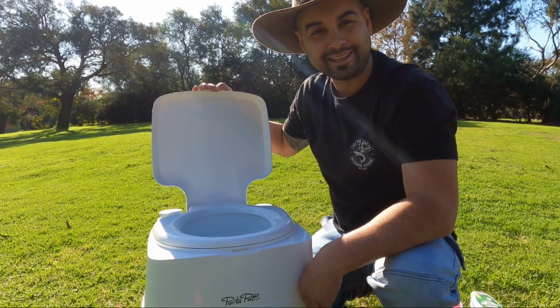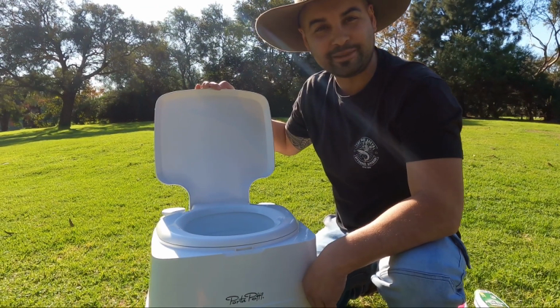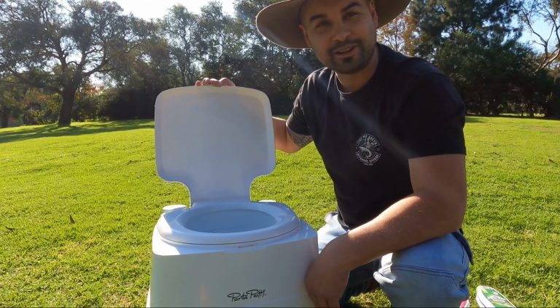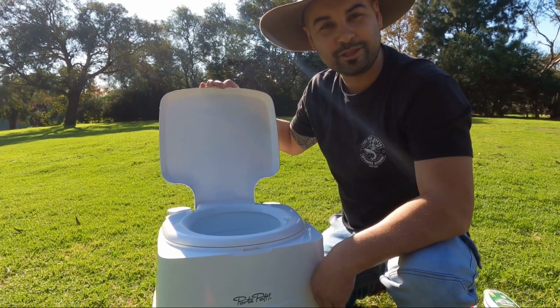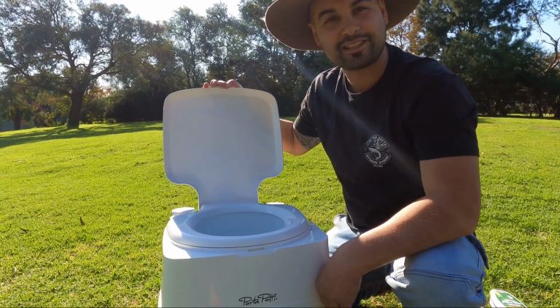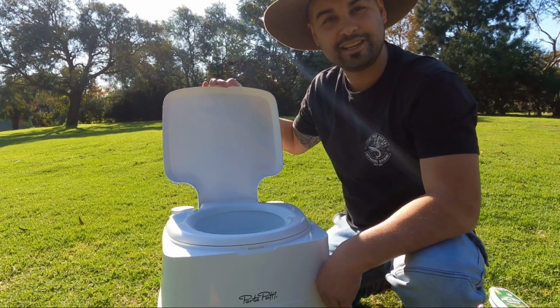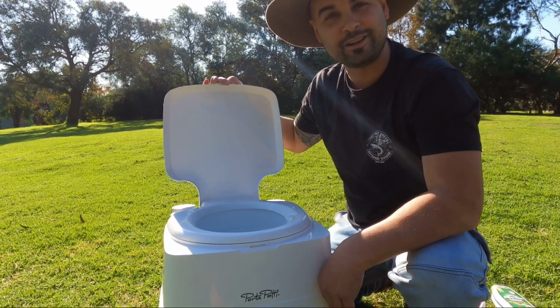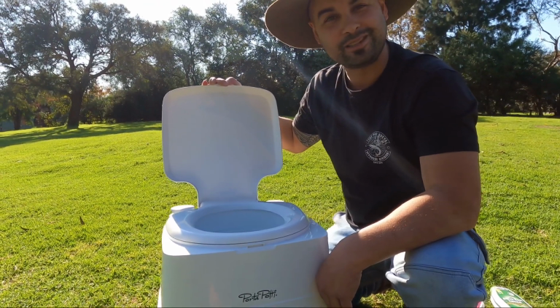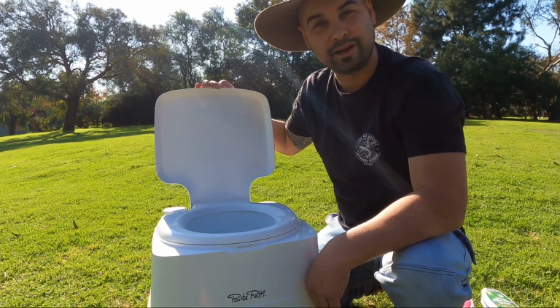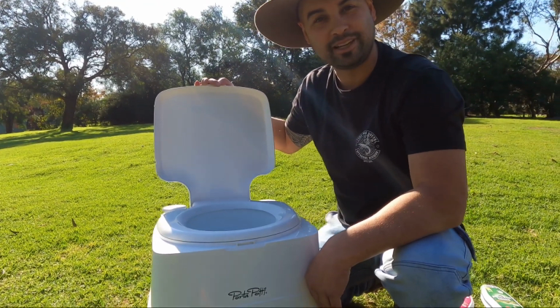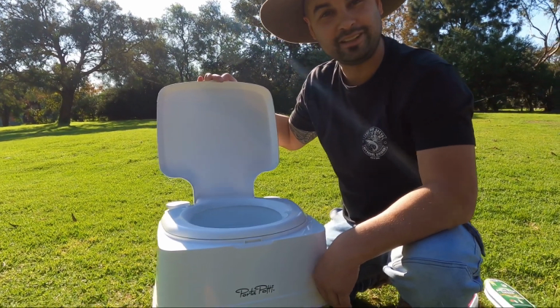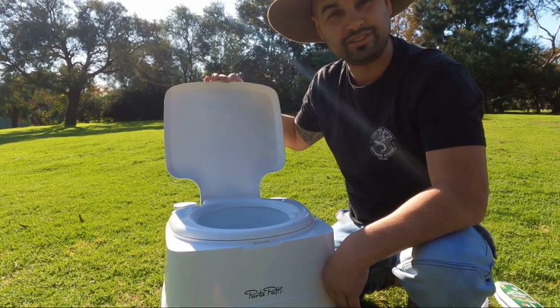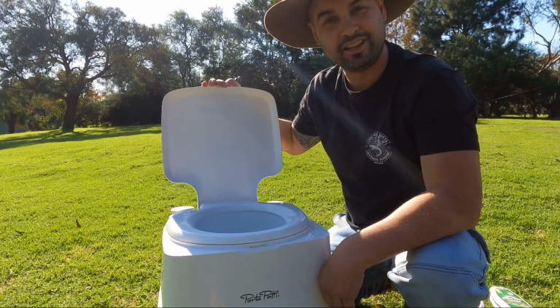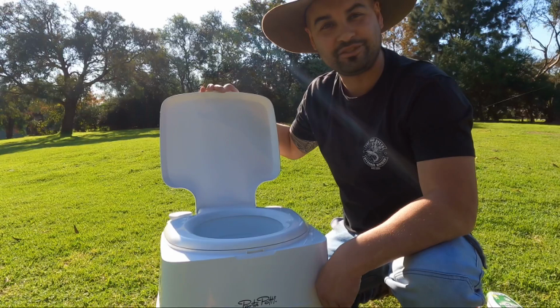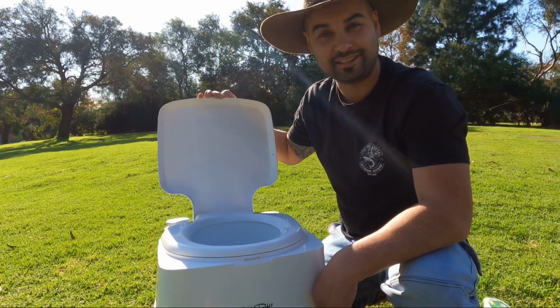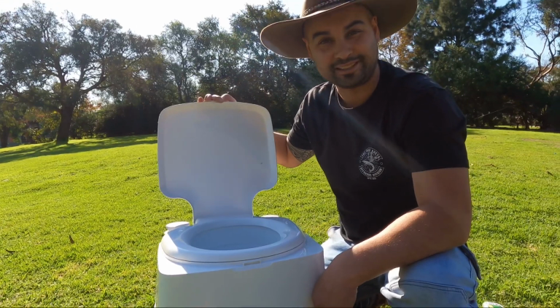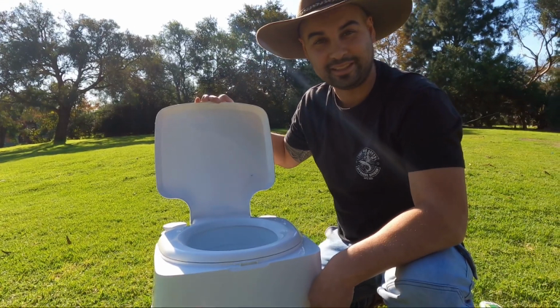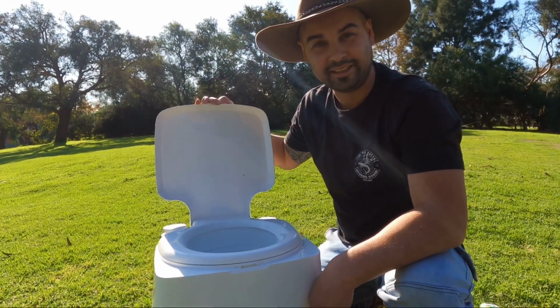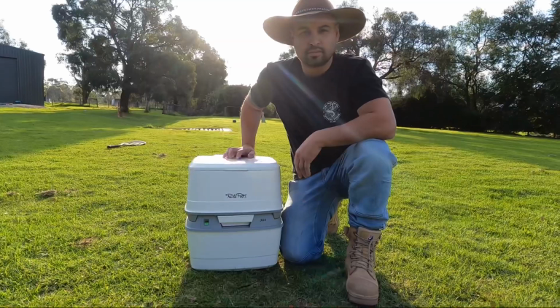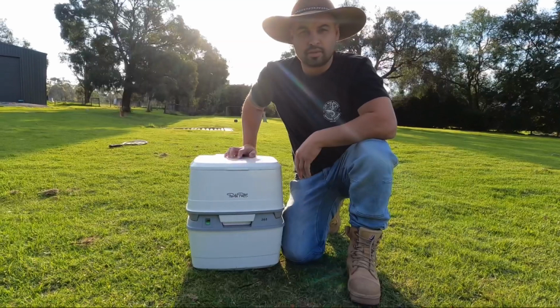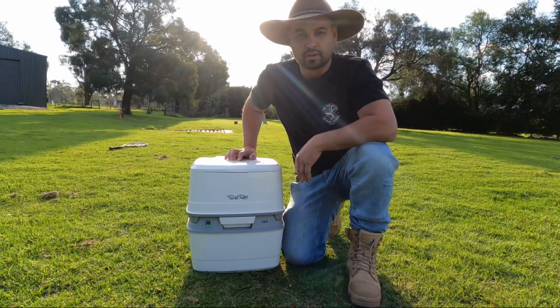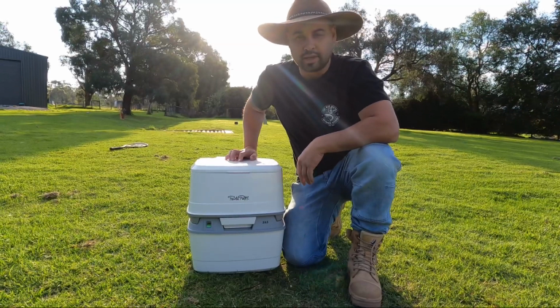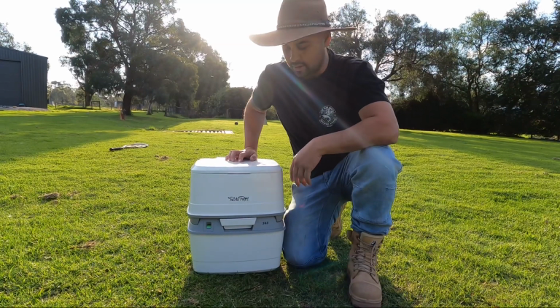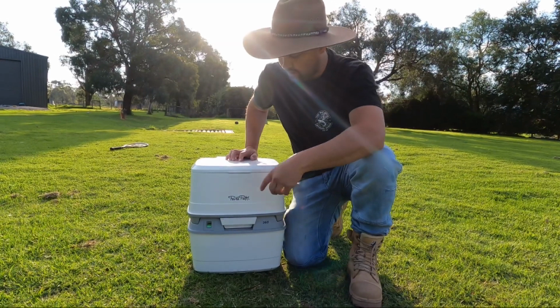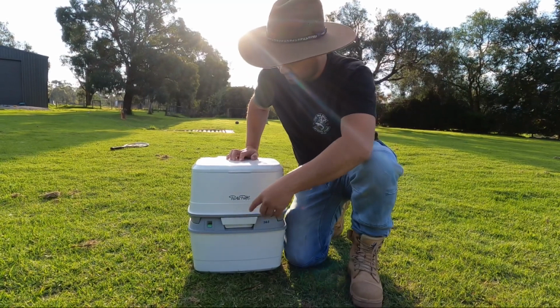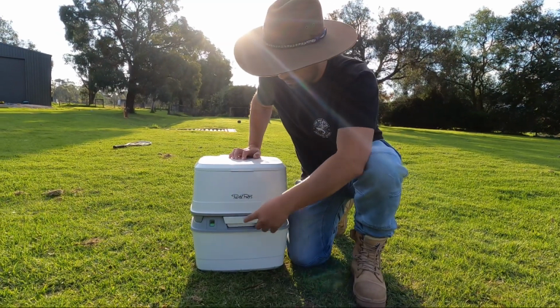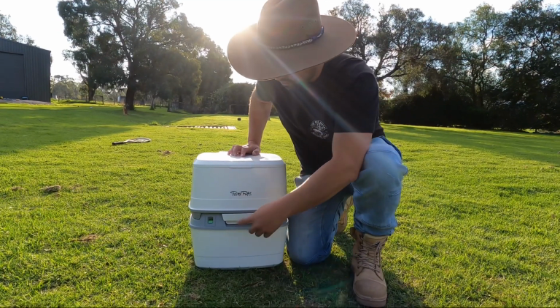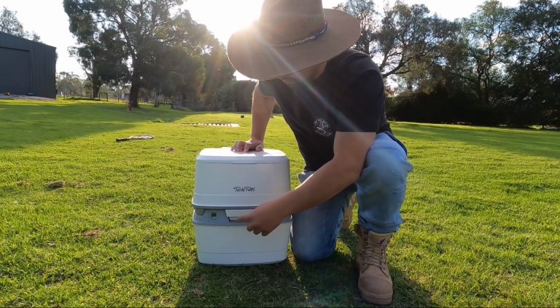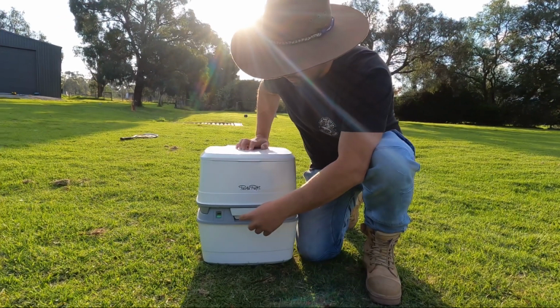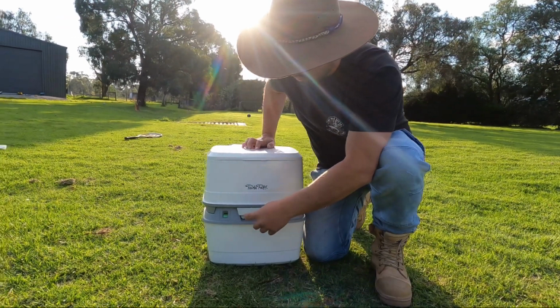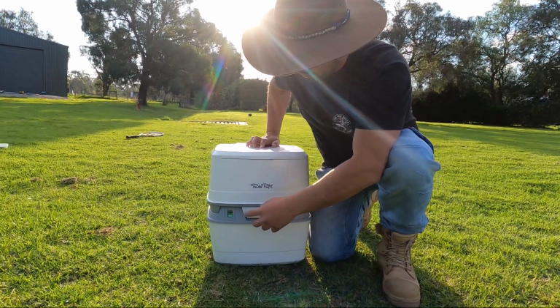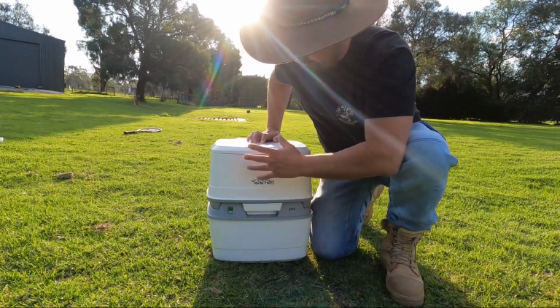Guys, there is no smell. We were actually really surprised — we were a bit worried that we were going to get smells, but you actually get no smells out of this thing. It is fantastic.